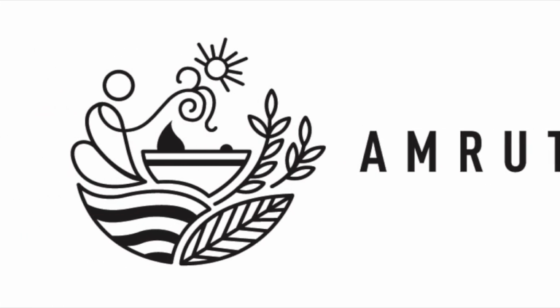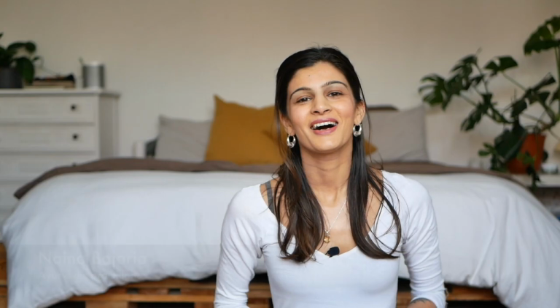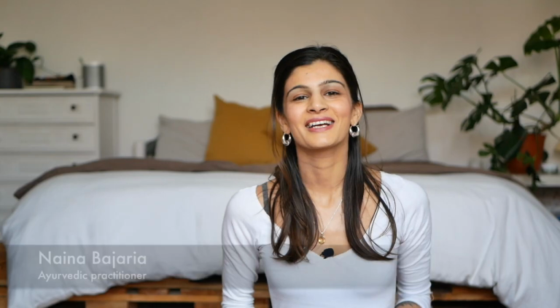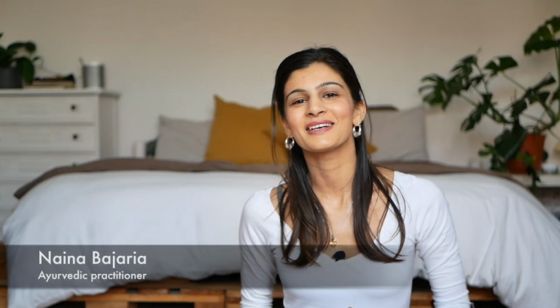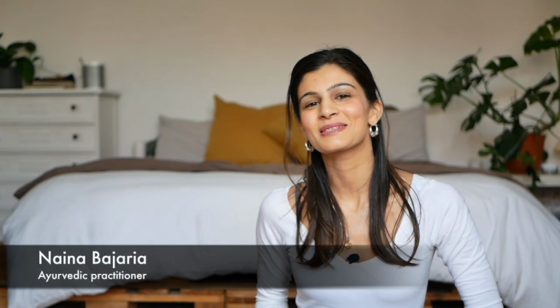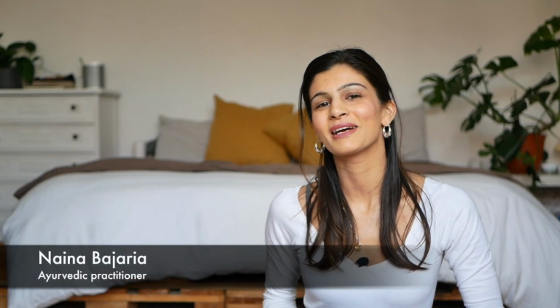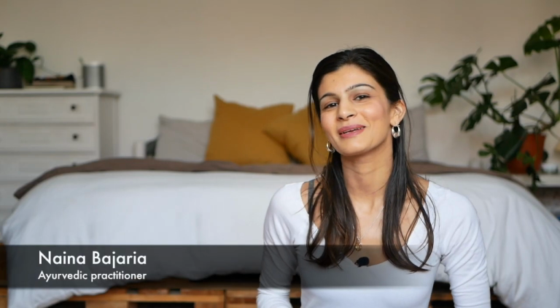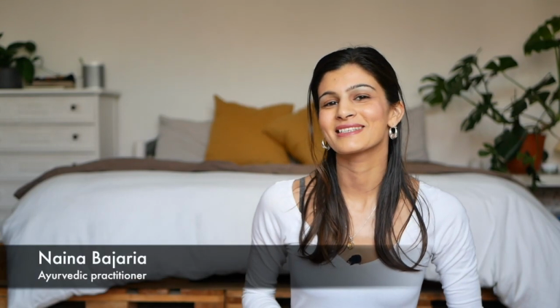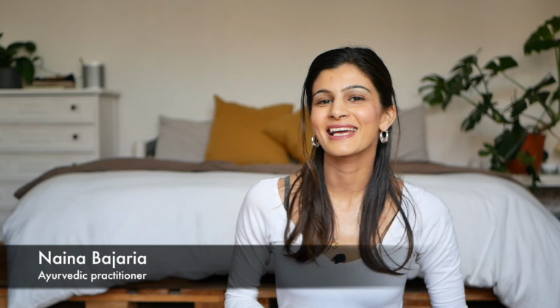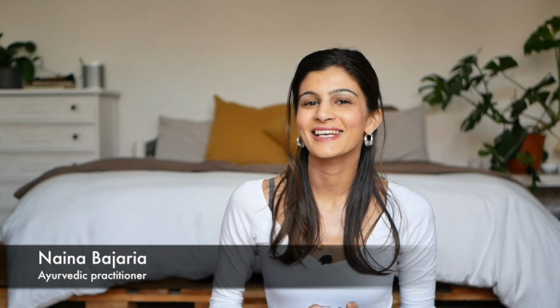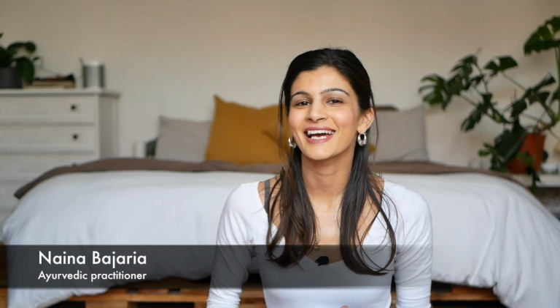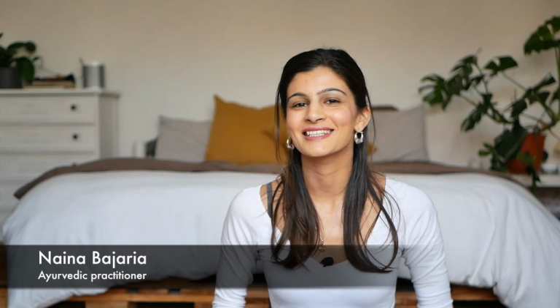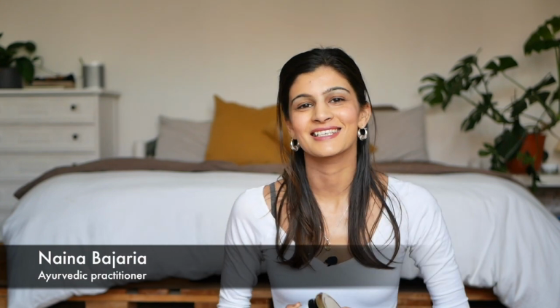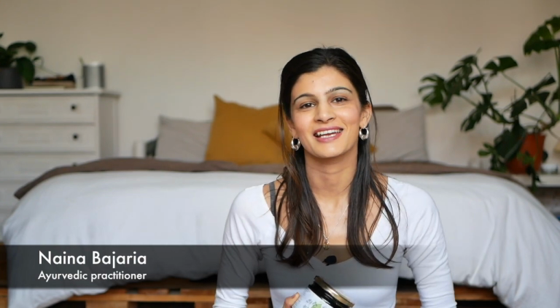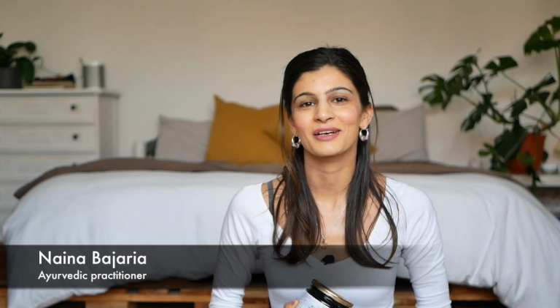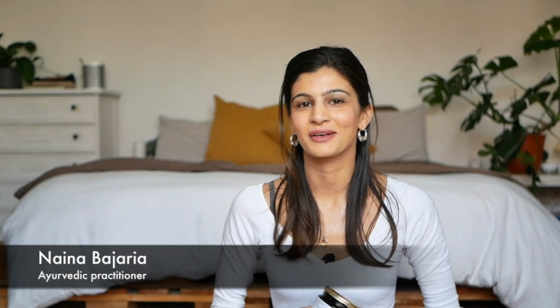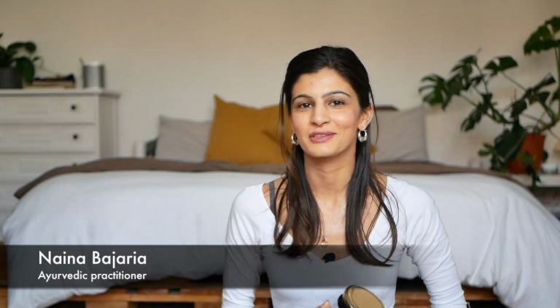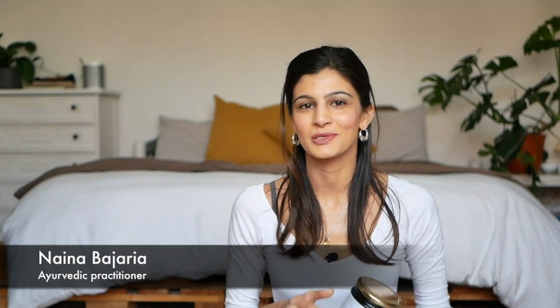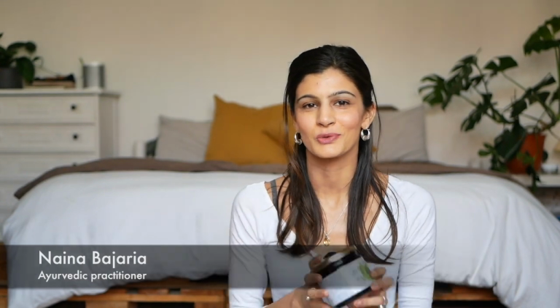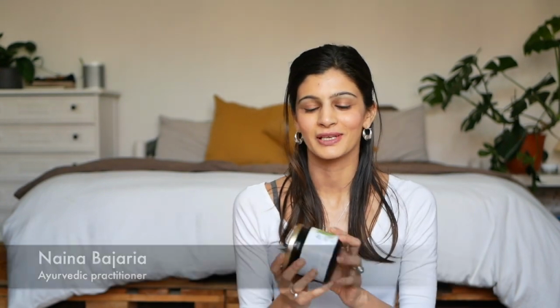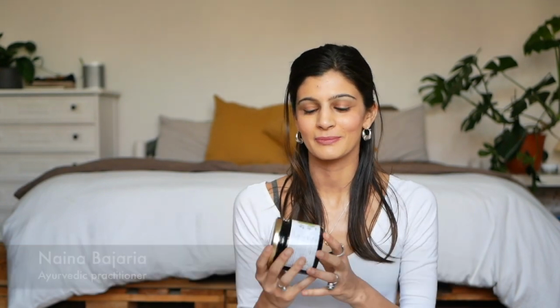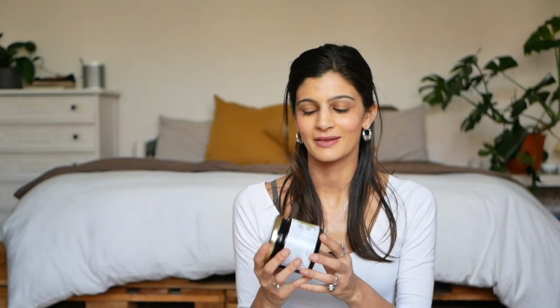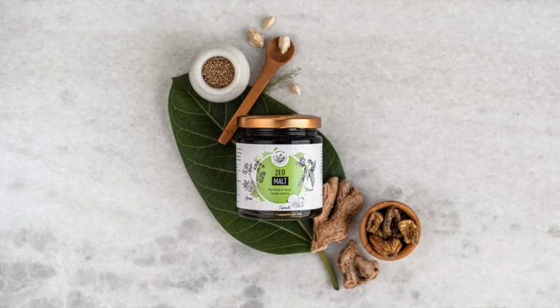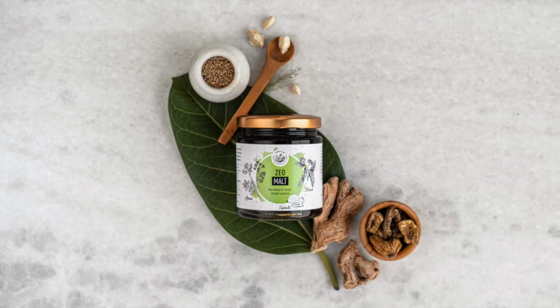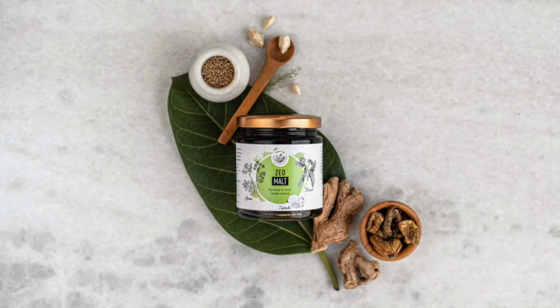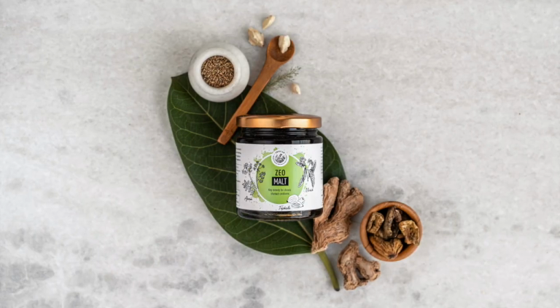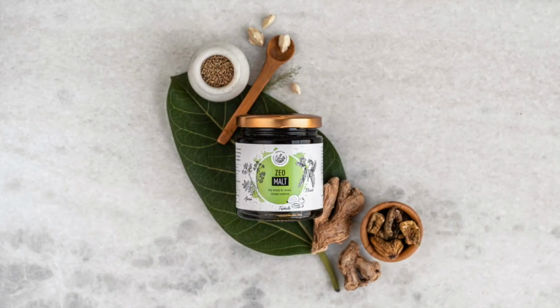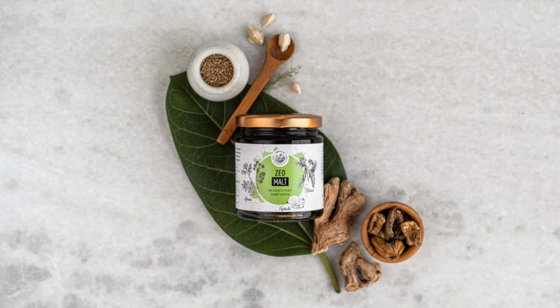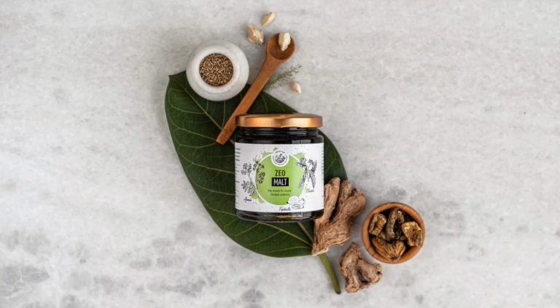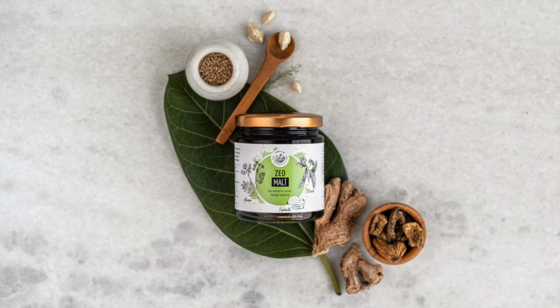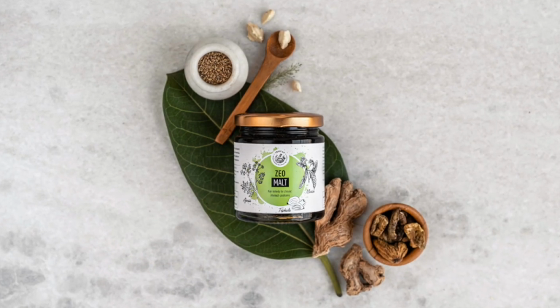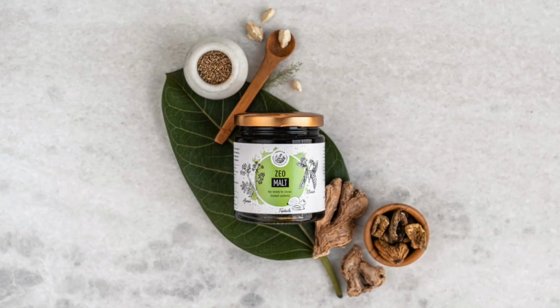Hi guys, my name is Naina and today I'm going to be talking about the Zeo Malt by Amrutam.